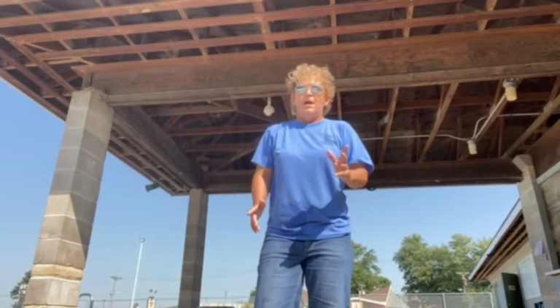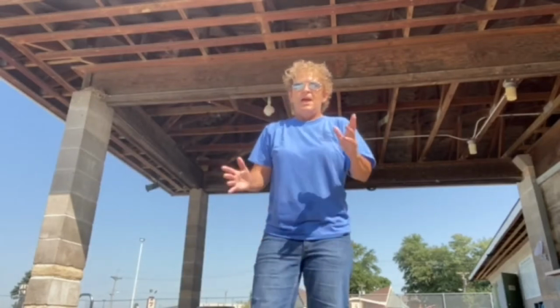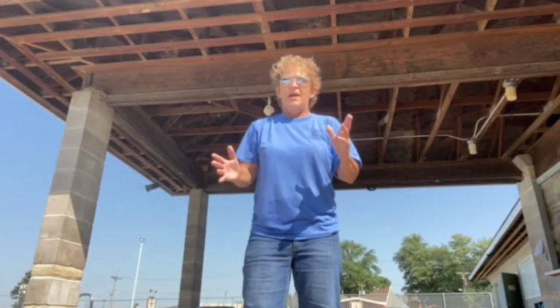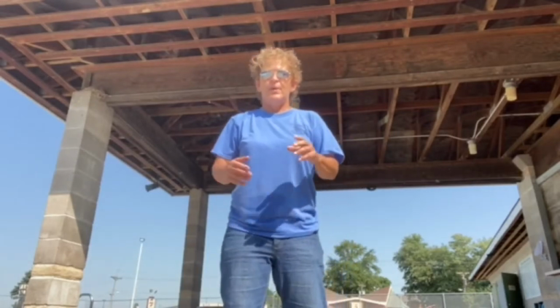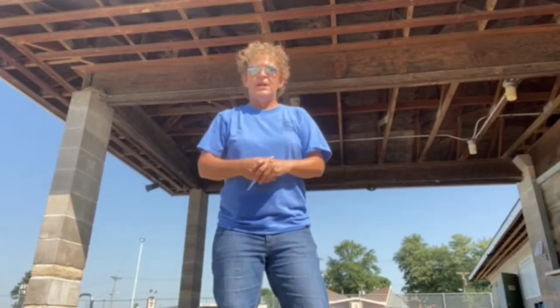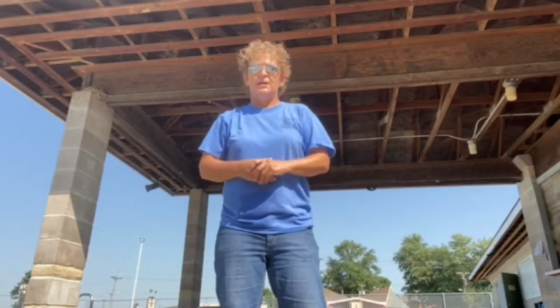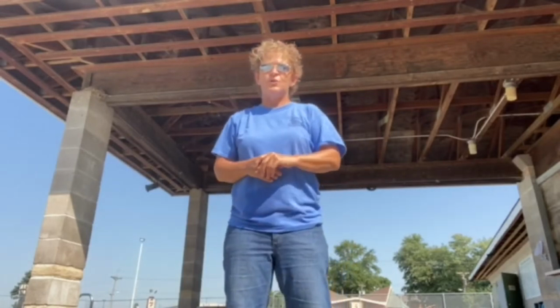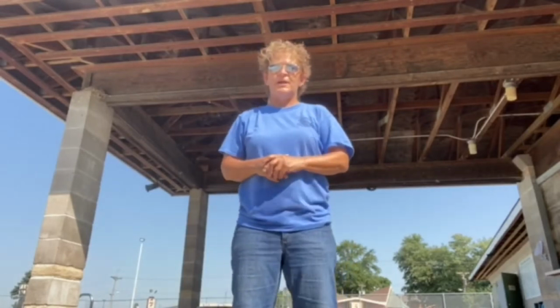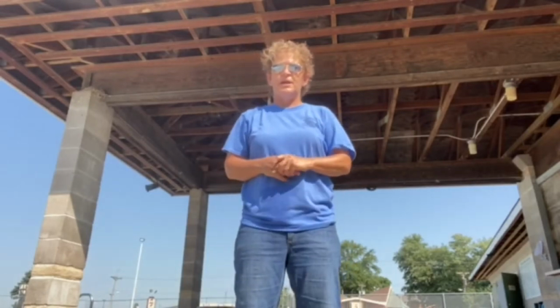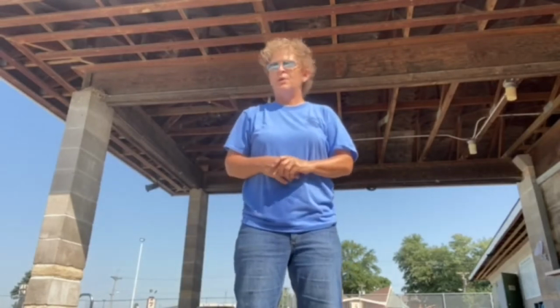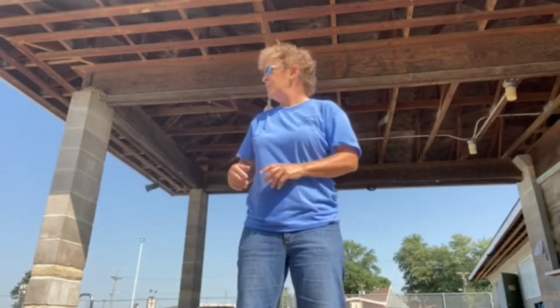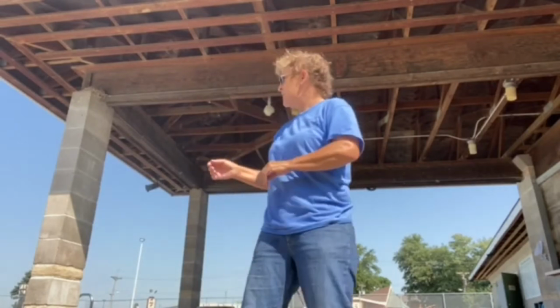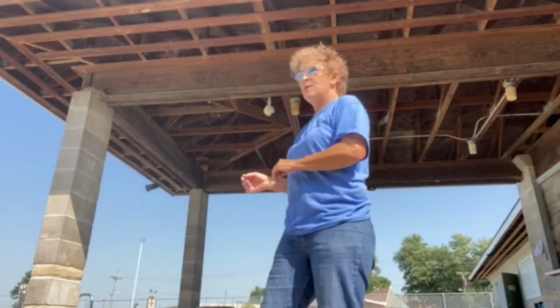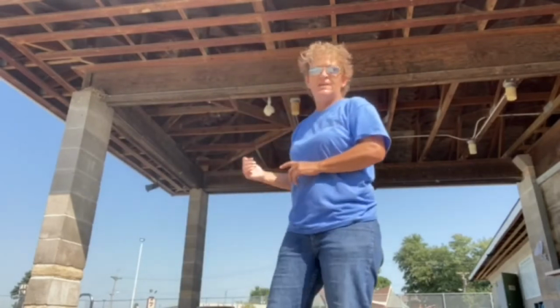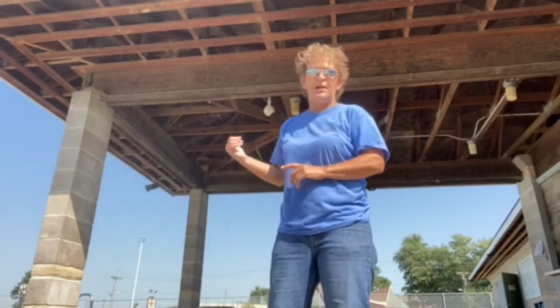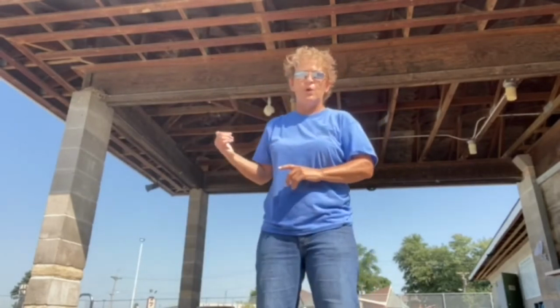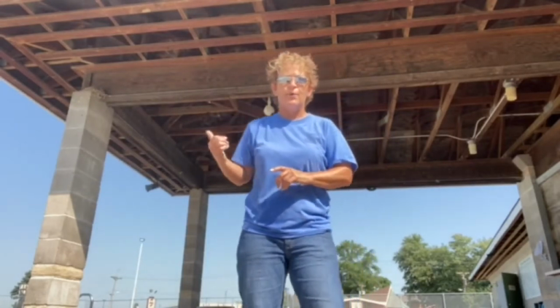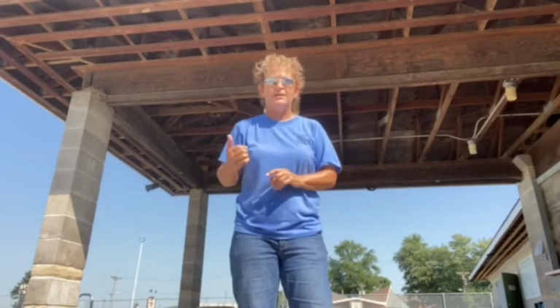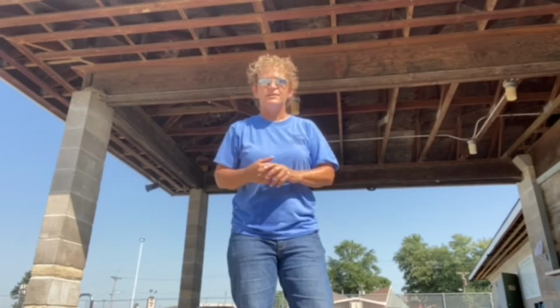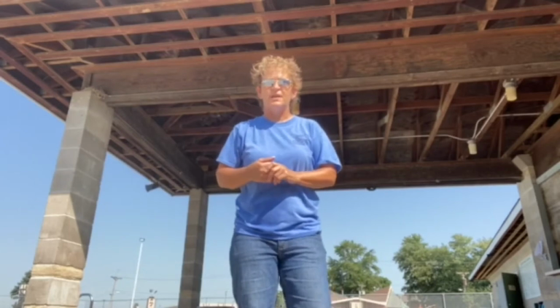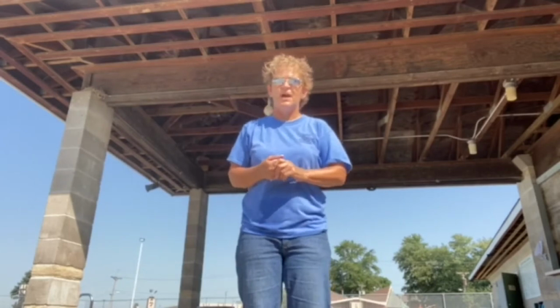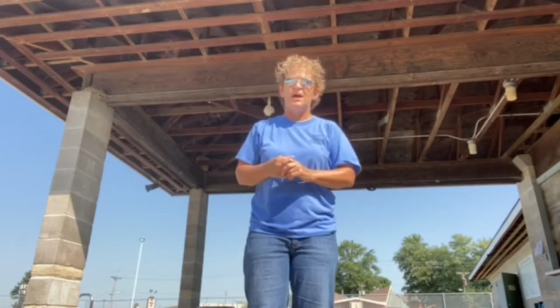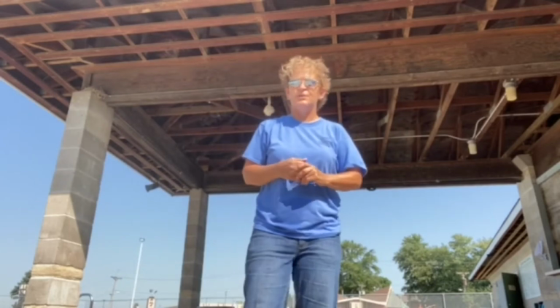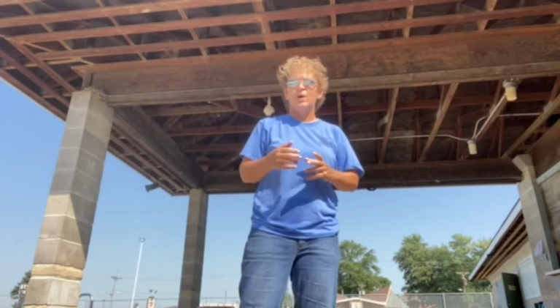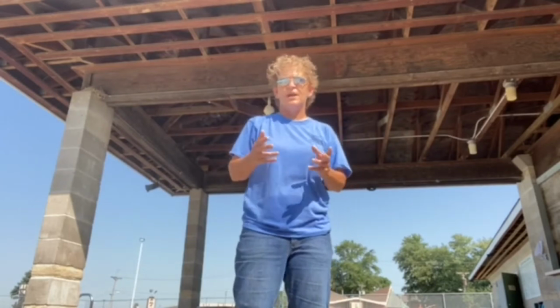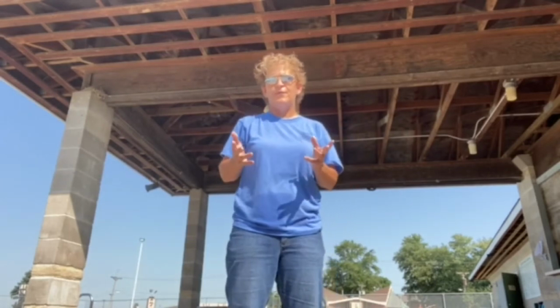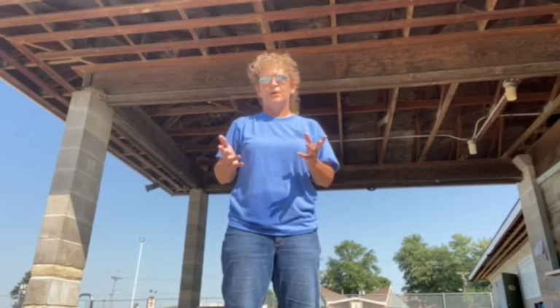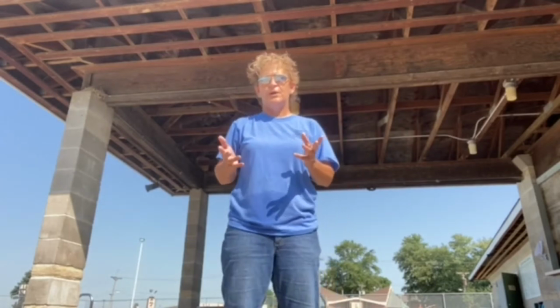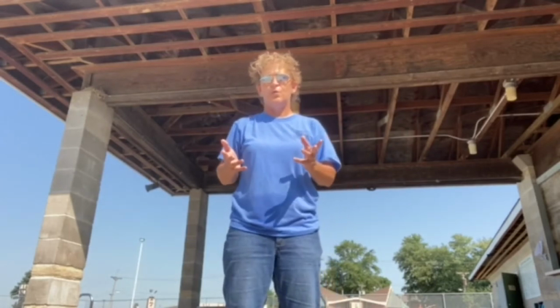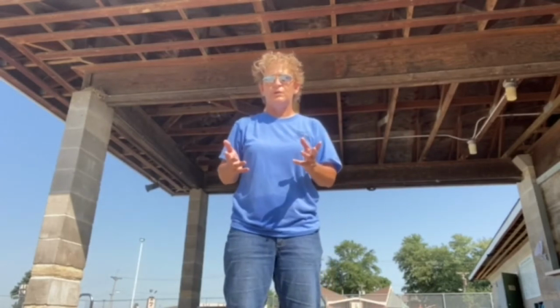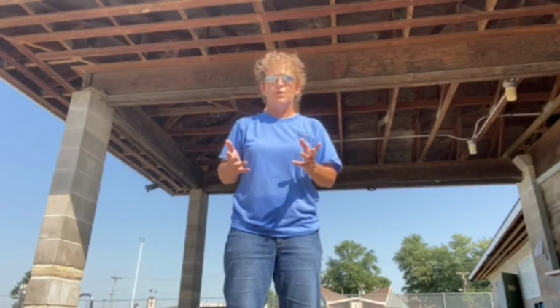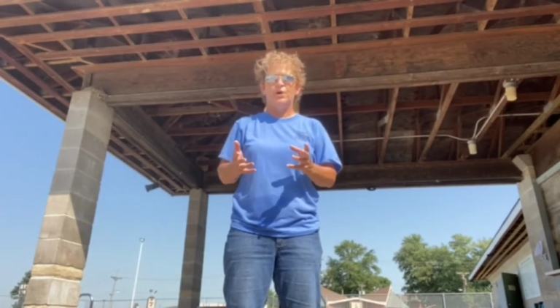Hey everybody, Coach Becky here. We just got done with Saturday morning practice and just wanted to kind of fill you in on what was going on.